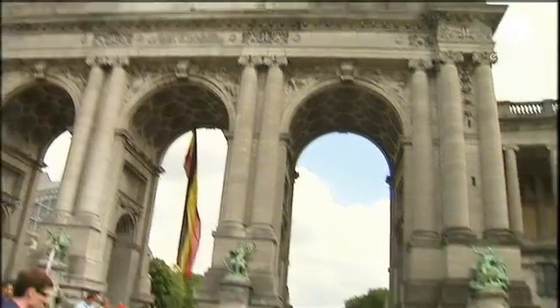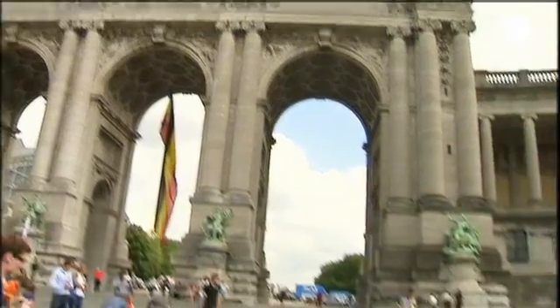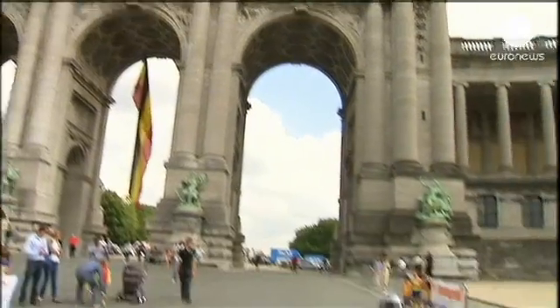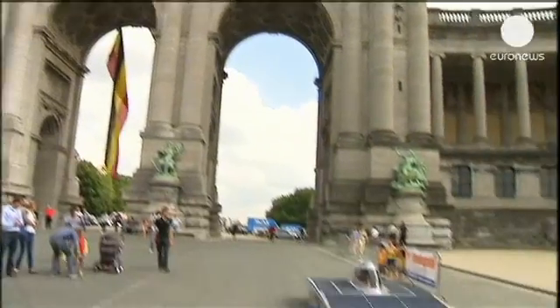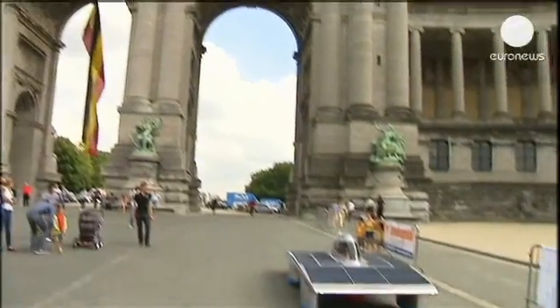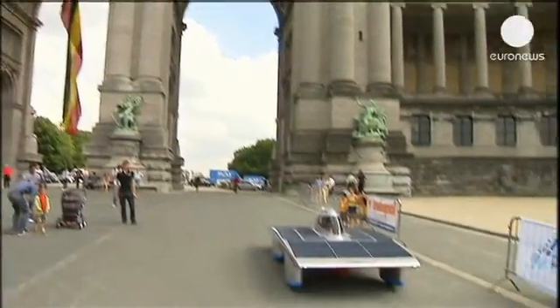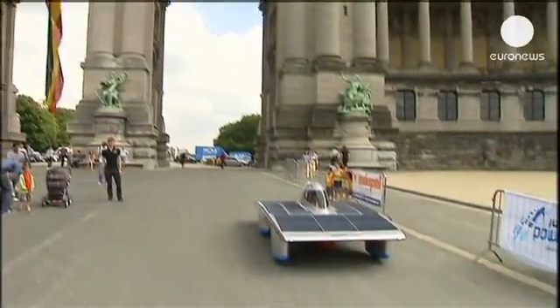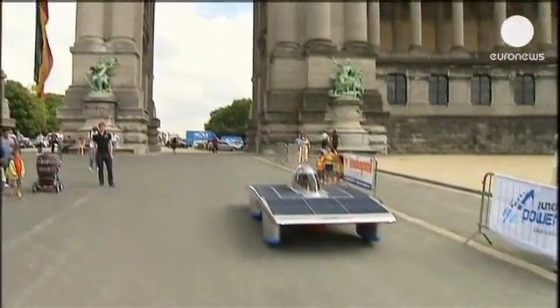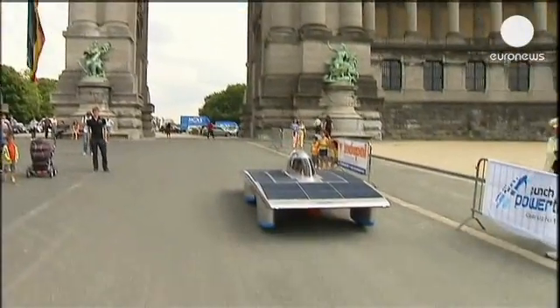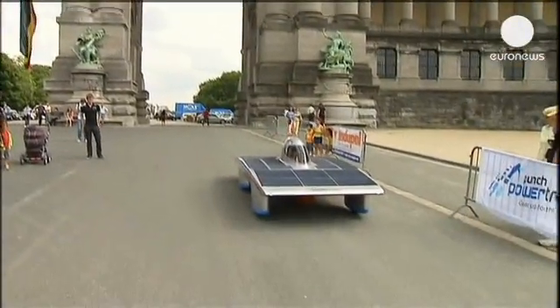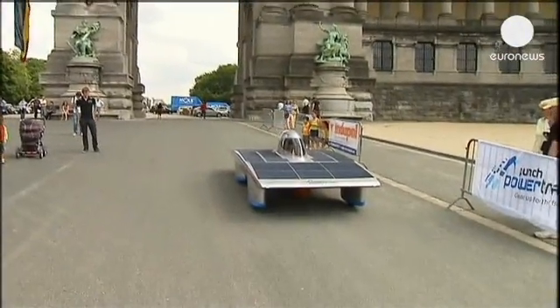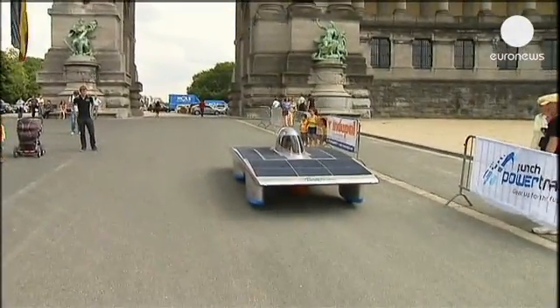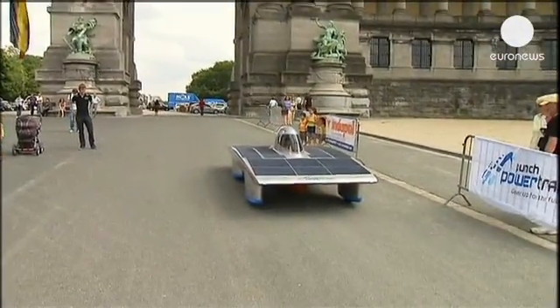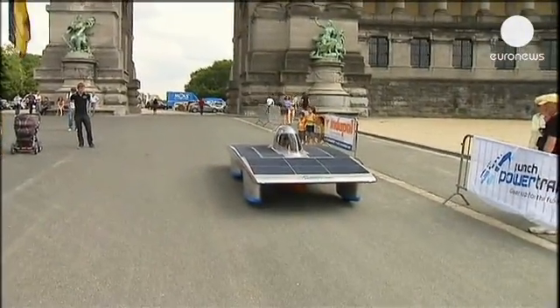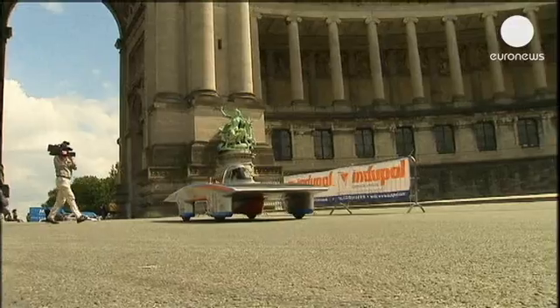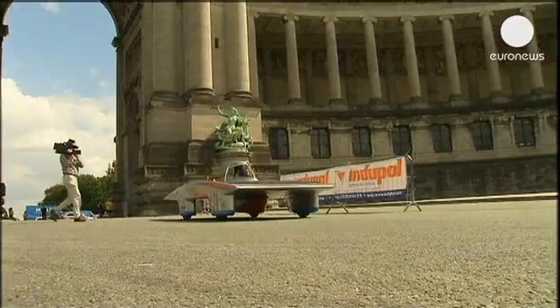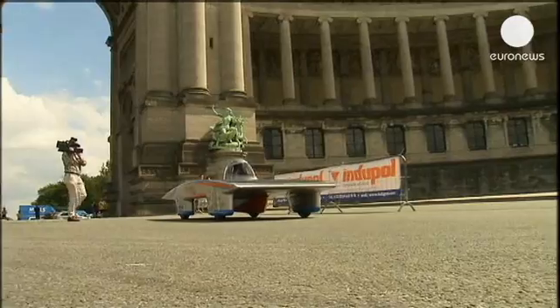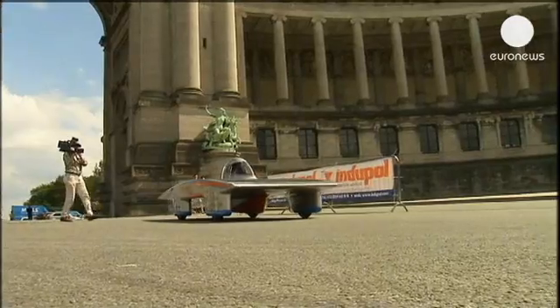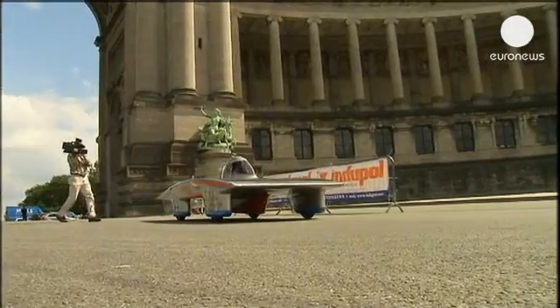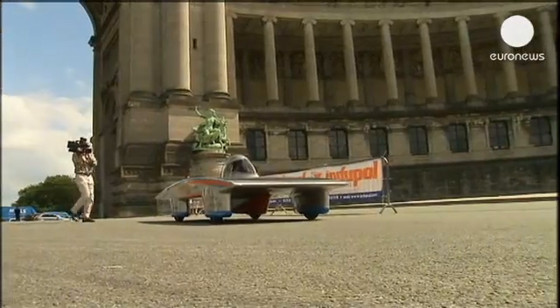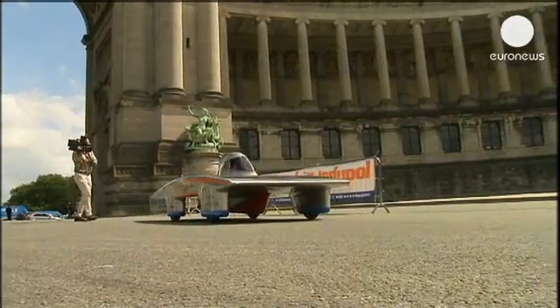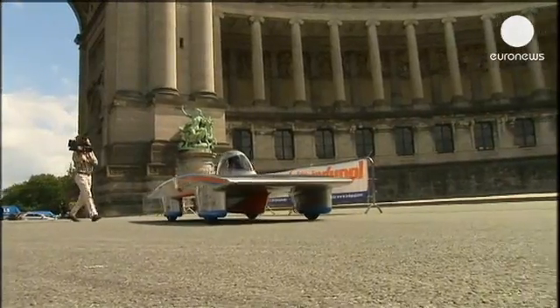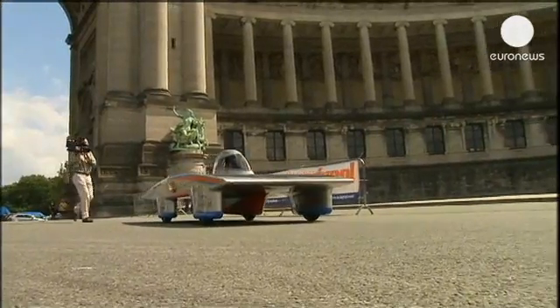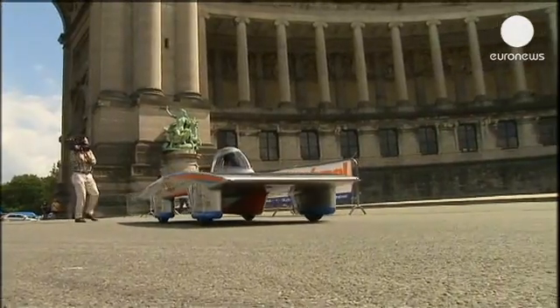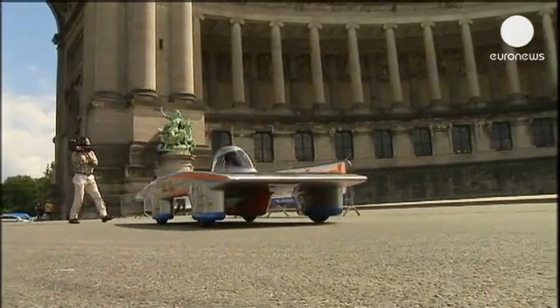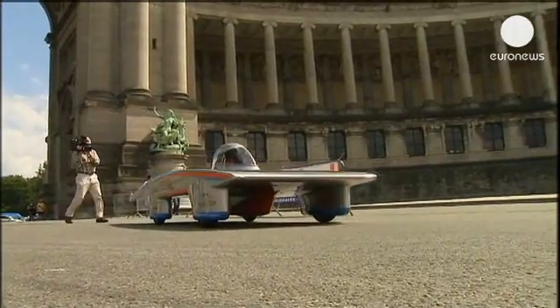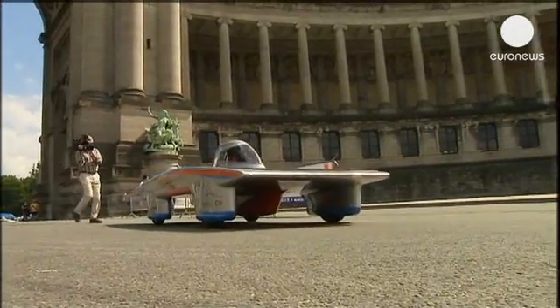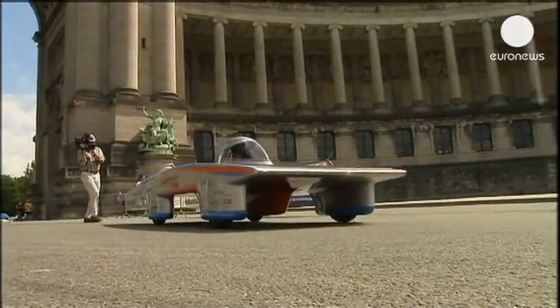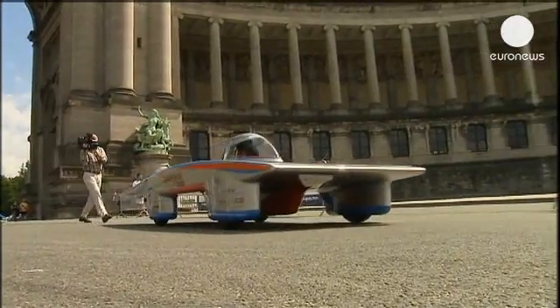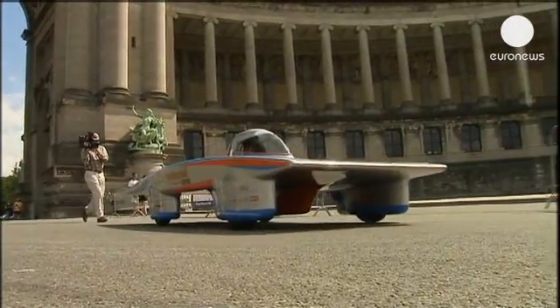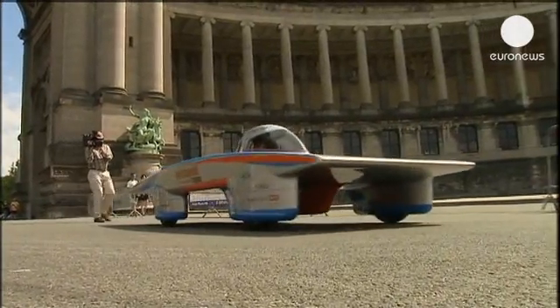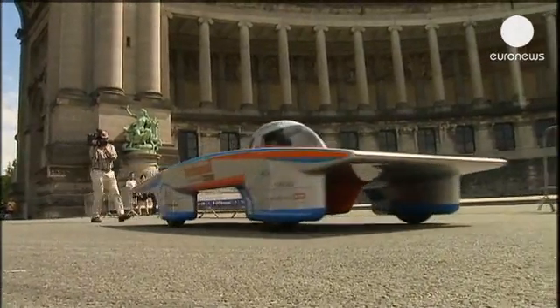The World Solar Challenge takes place every two years. This year's race is in October.